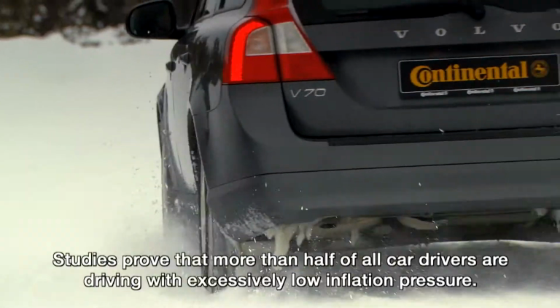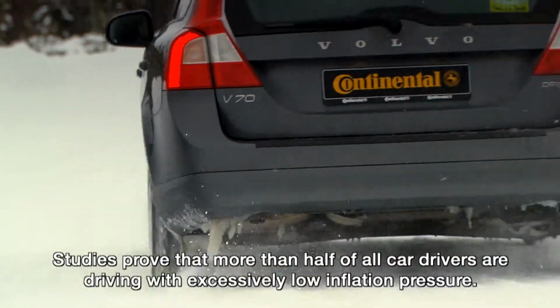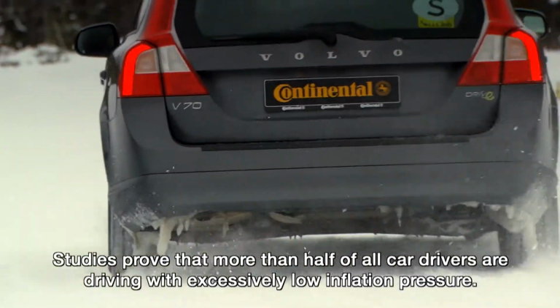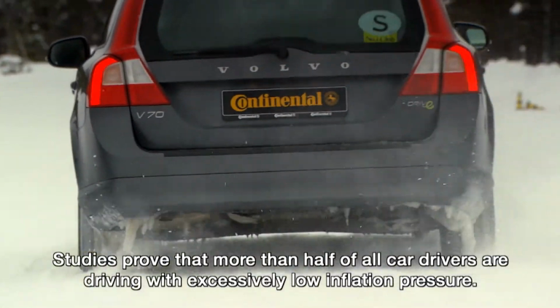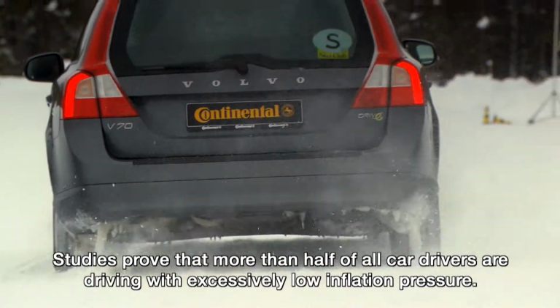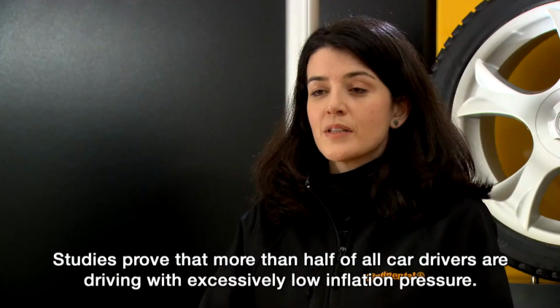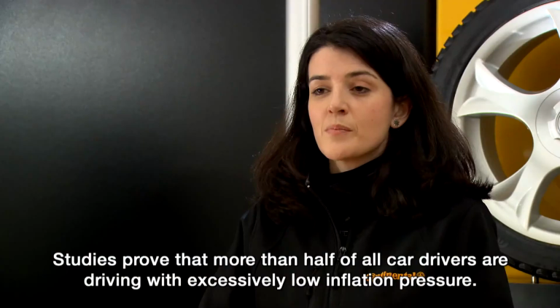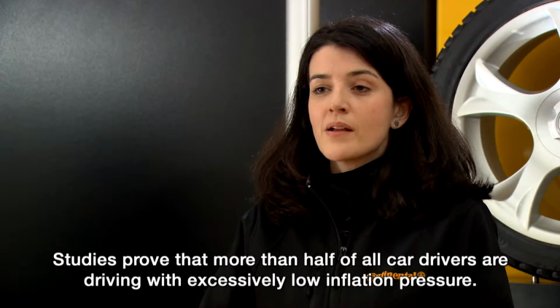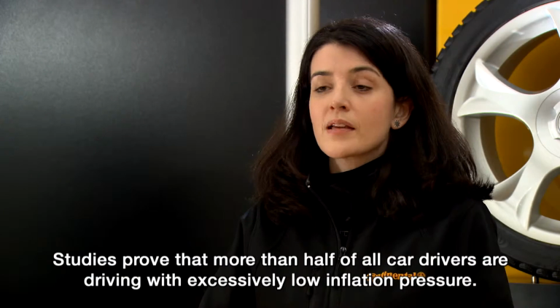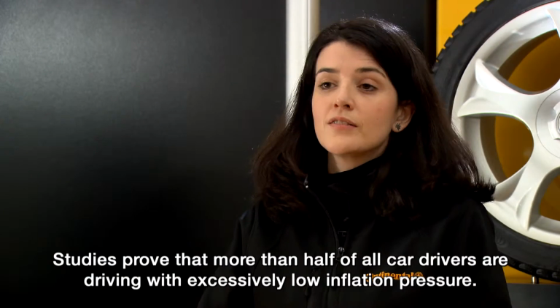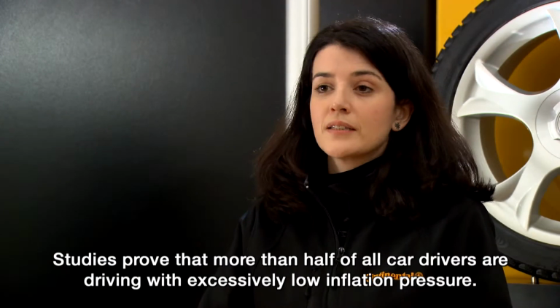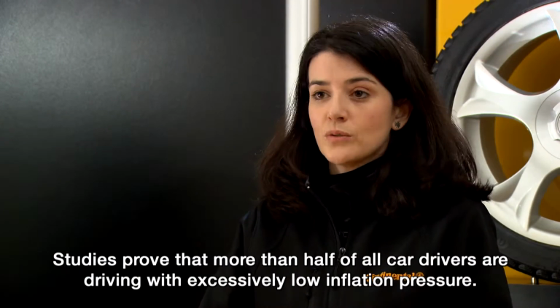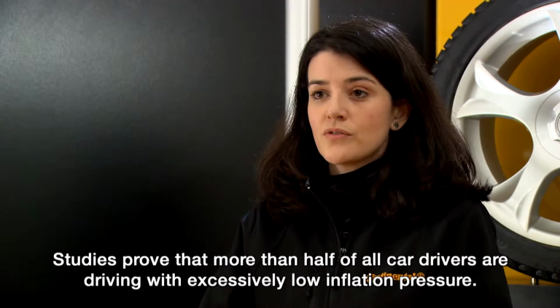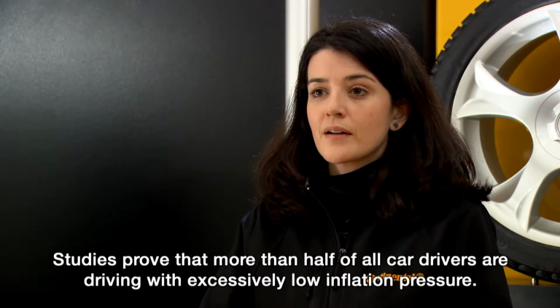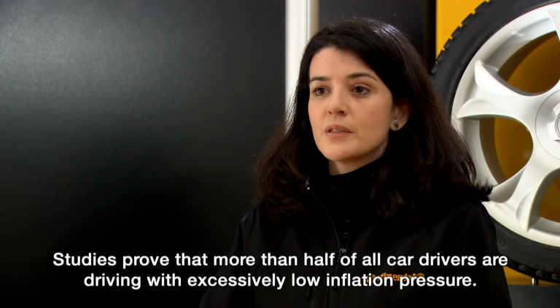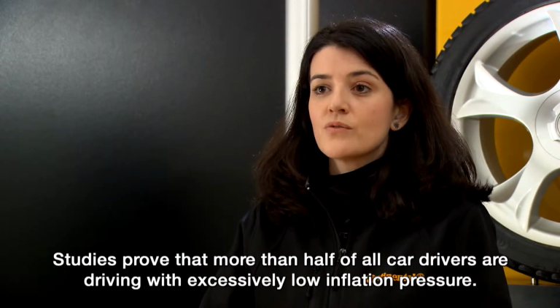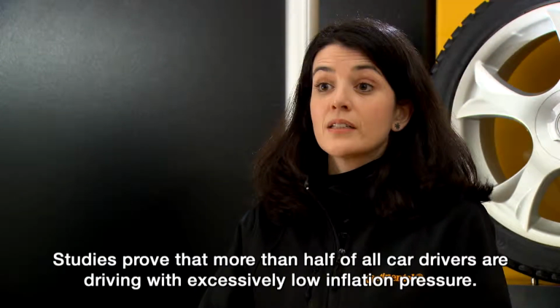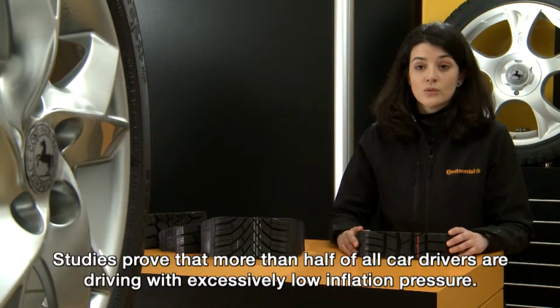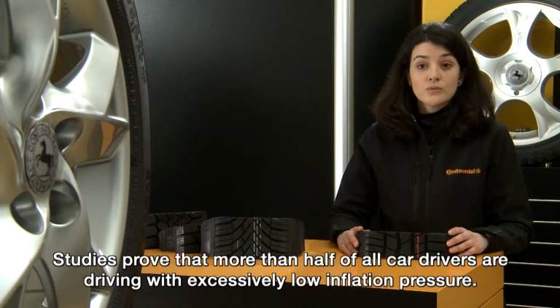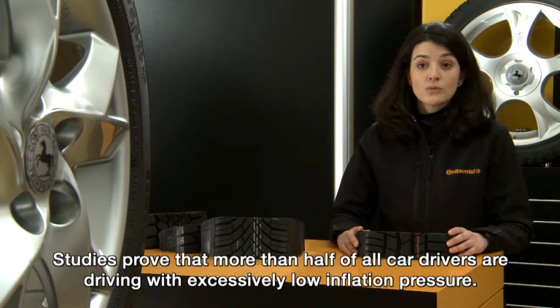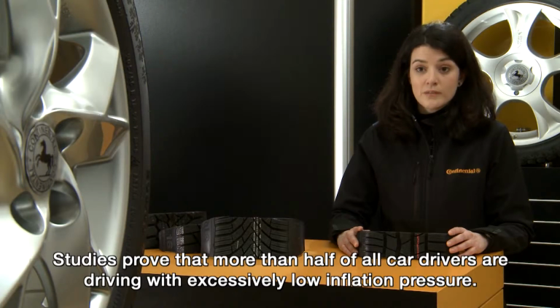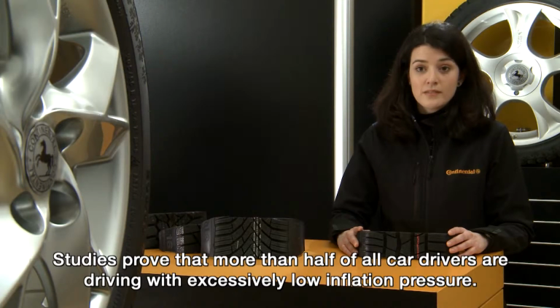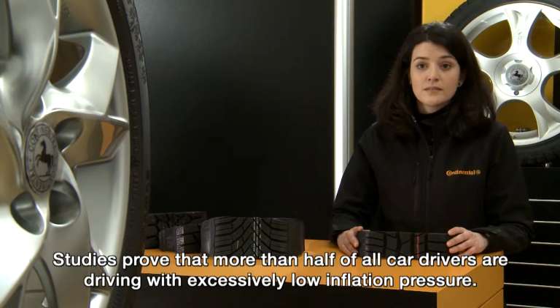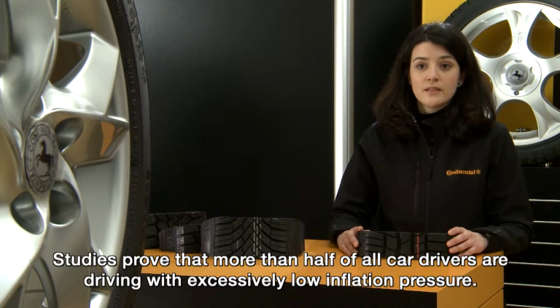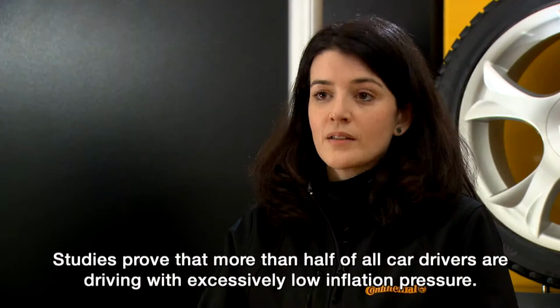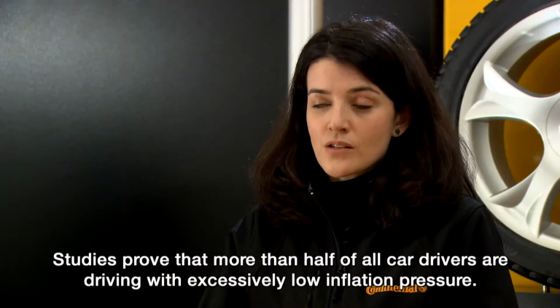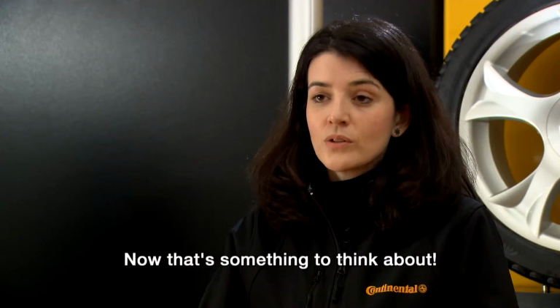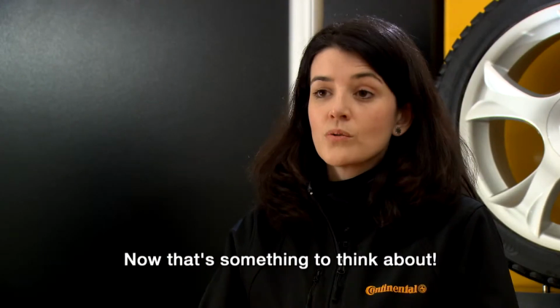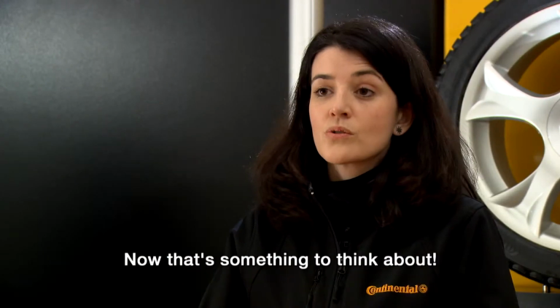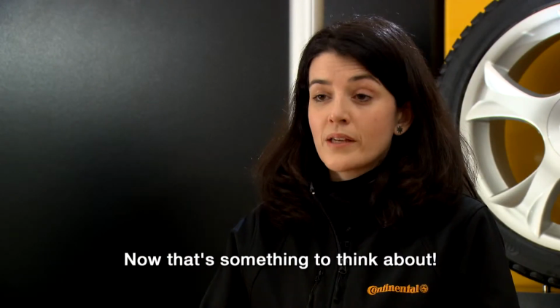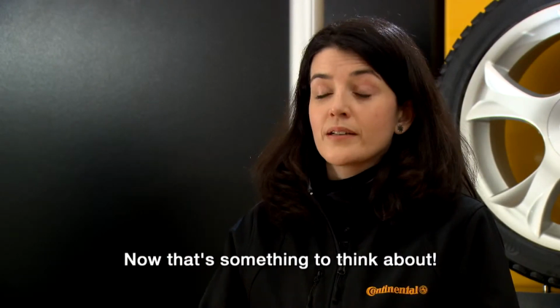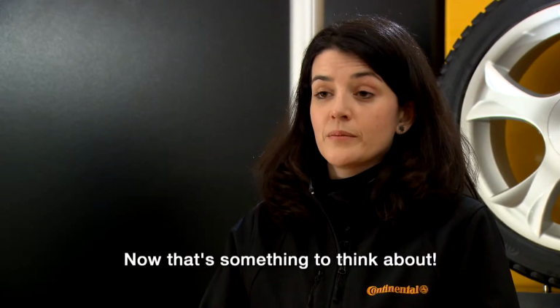Studies prove that more than half of all car drivers are driving with excessively low inflation pressure. Now that's something to think about.